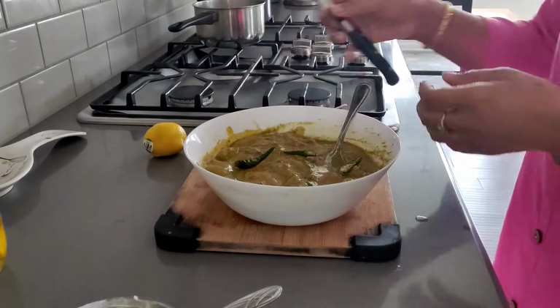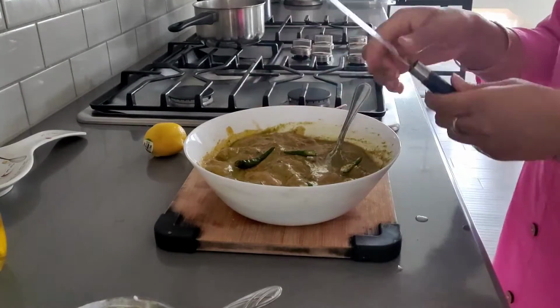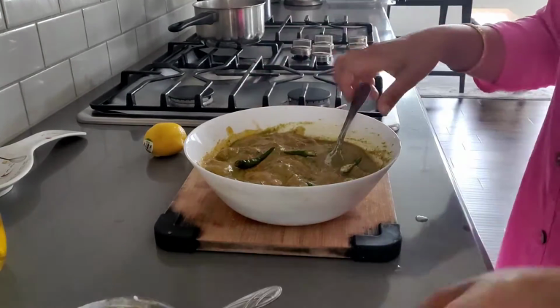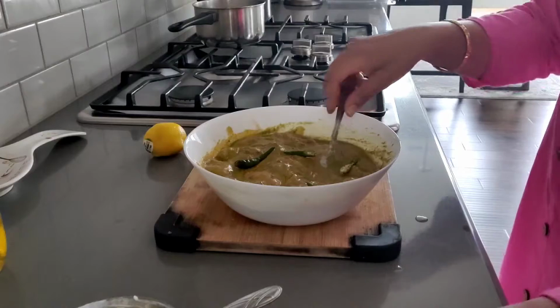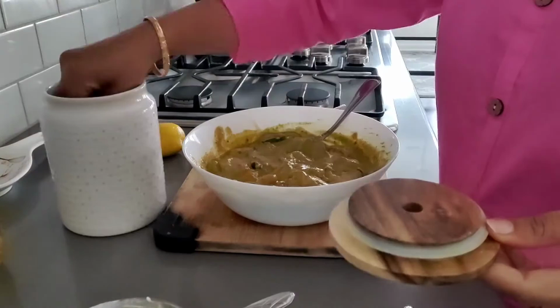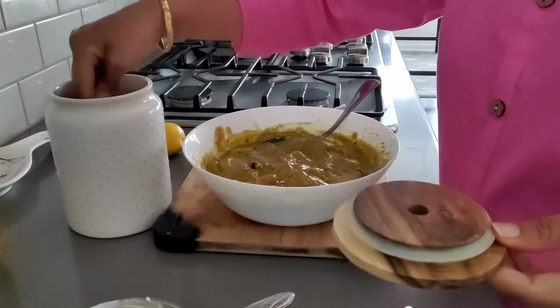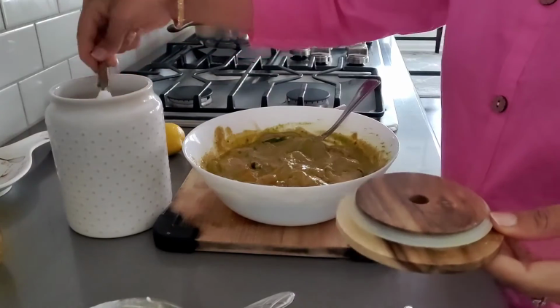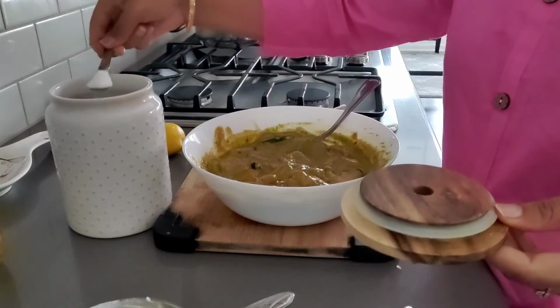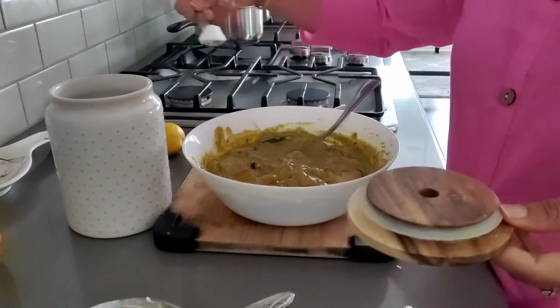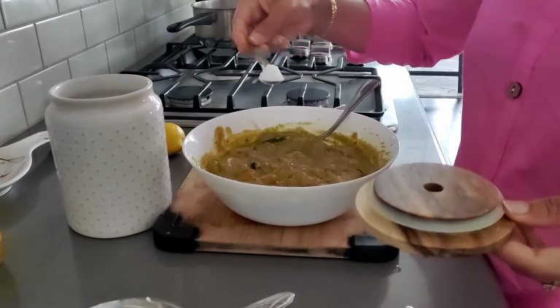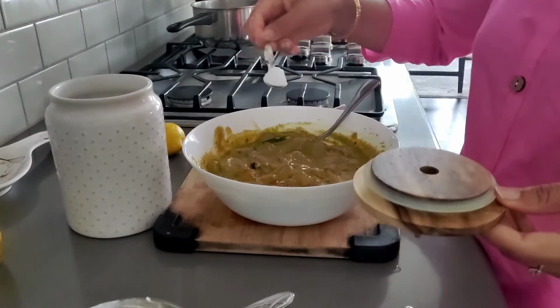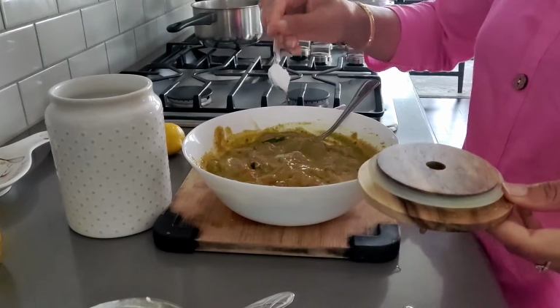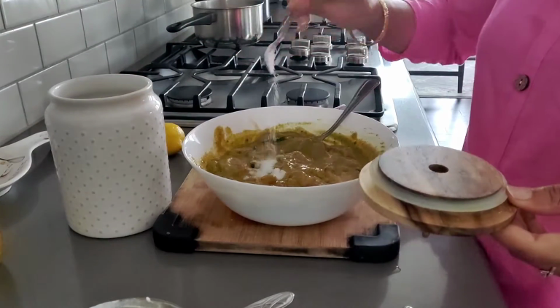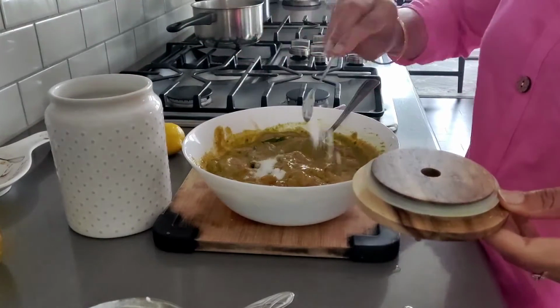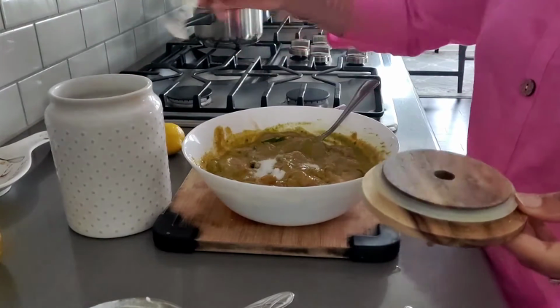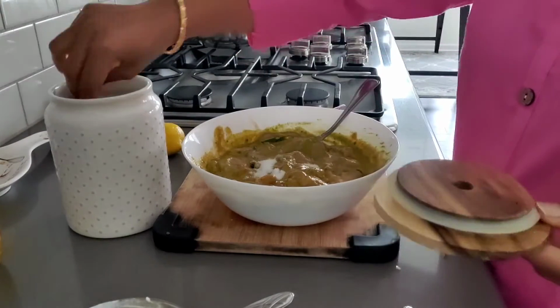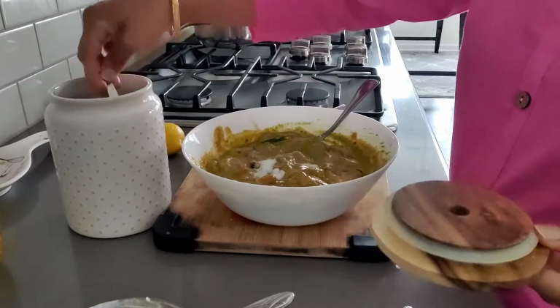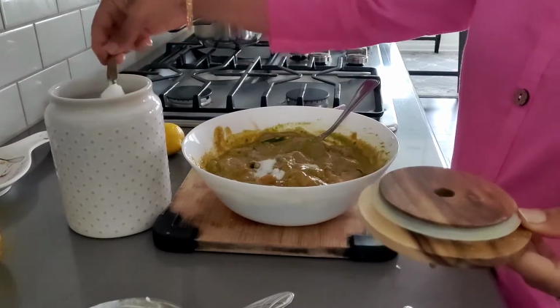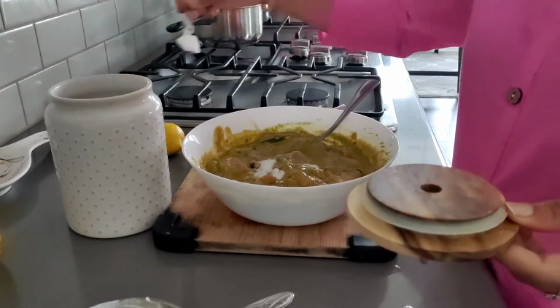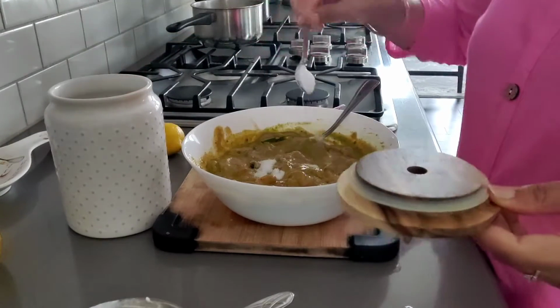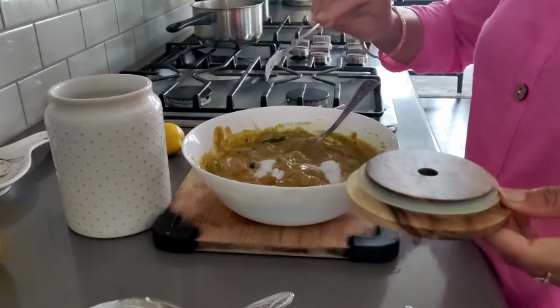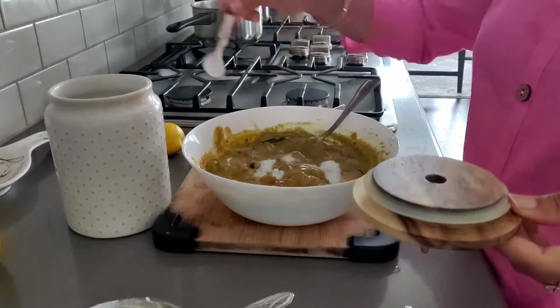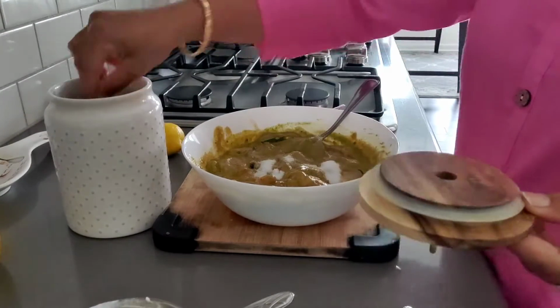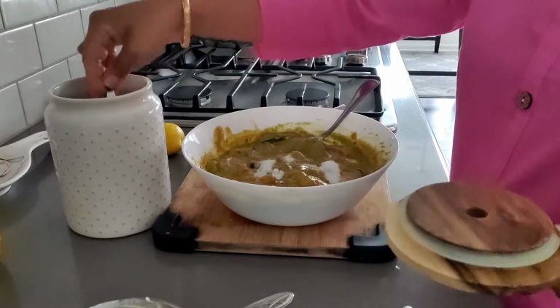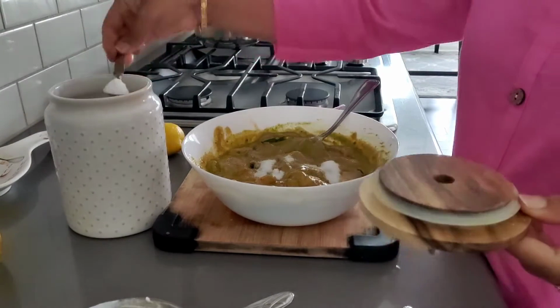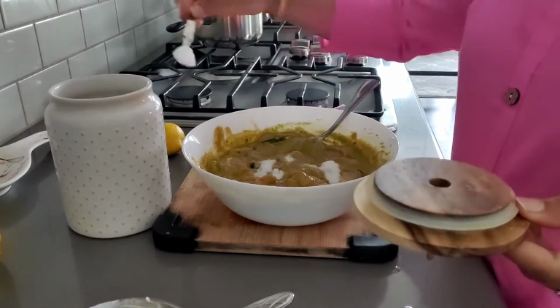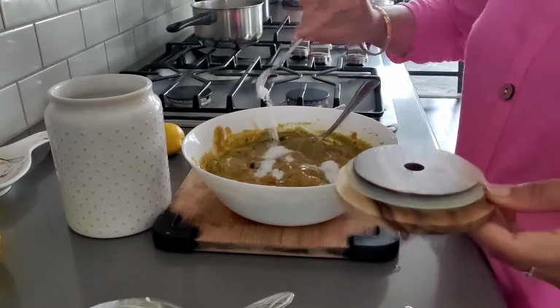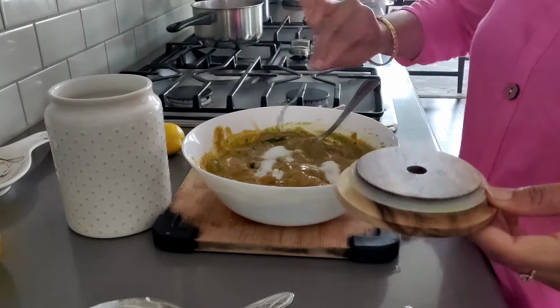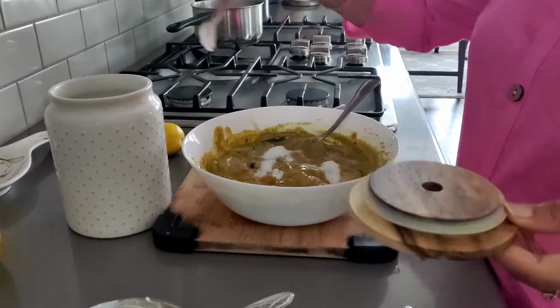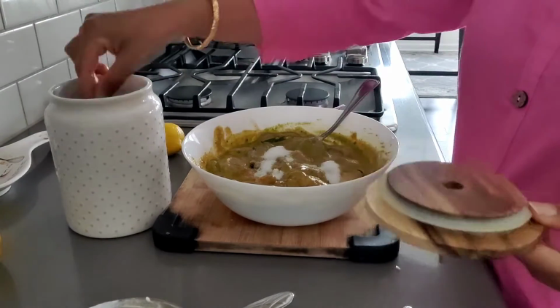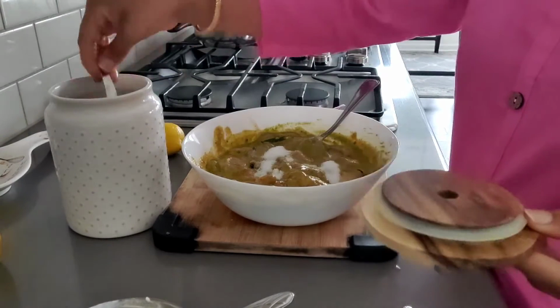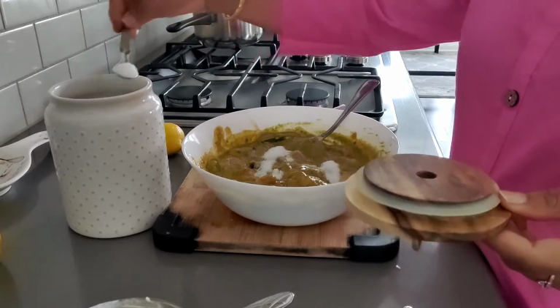I have added regional green chilies and now I have added salt as well.